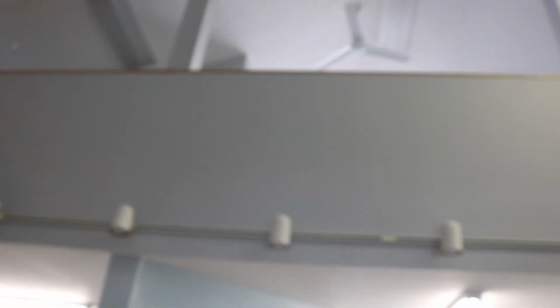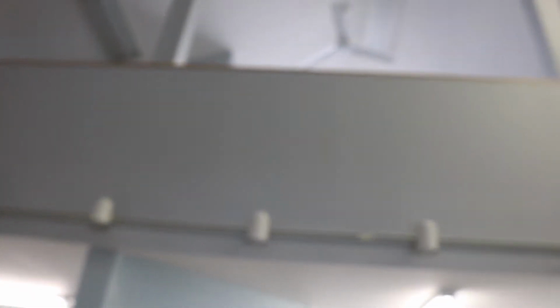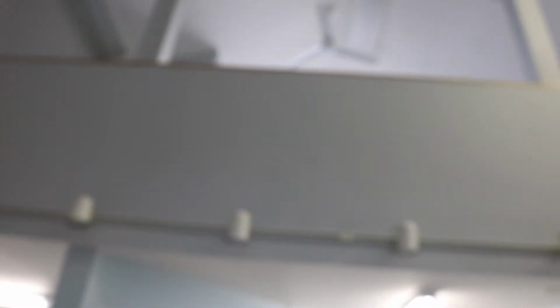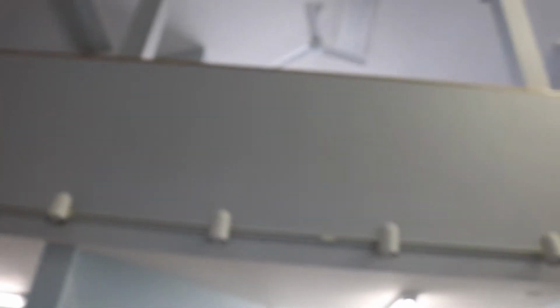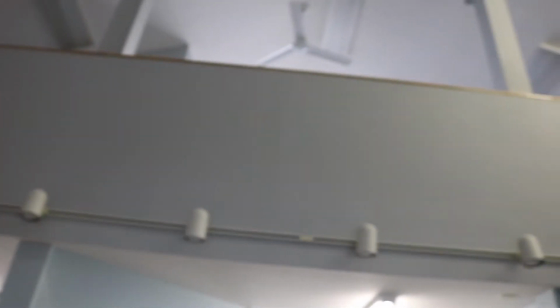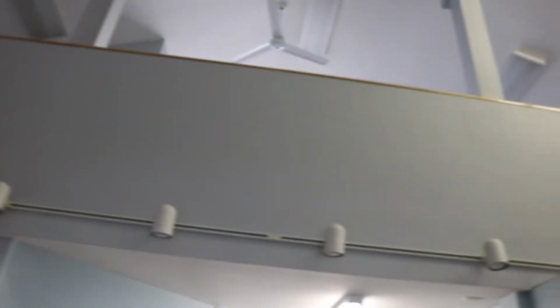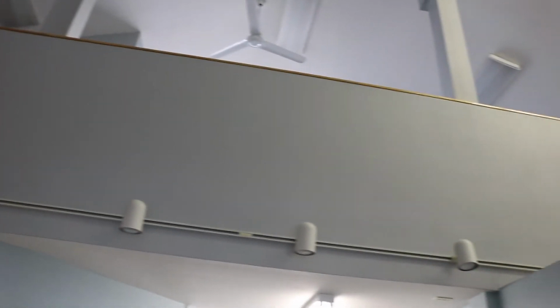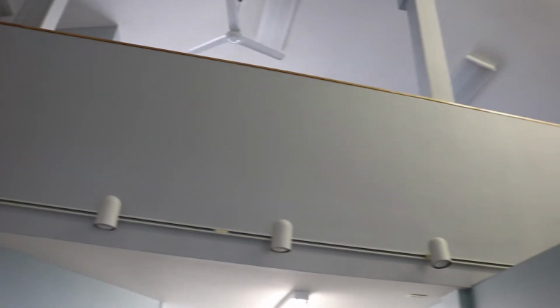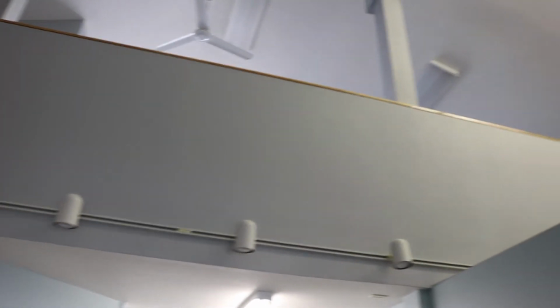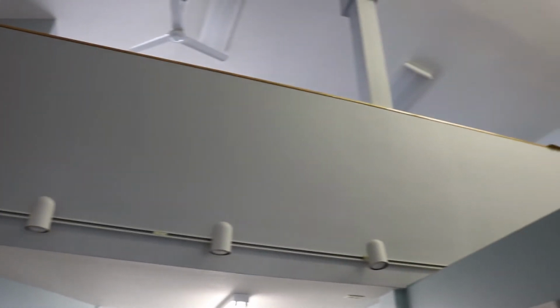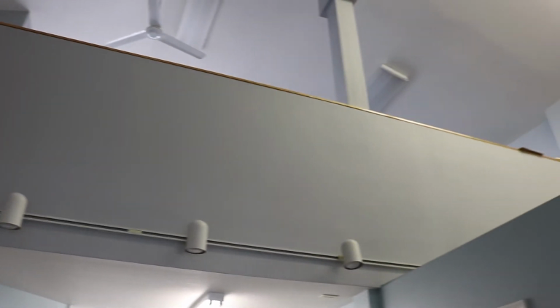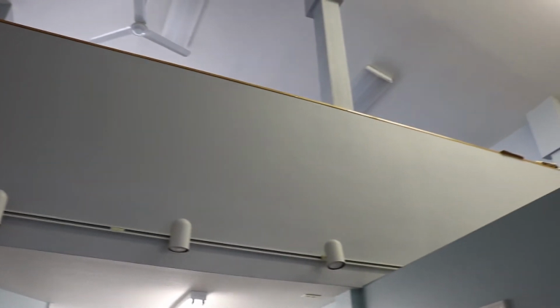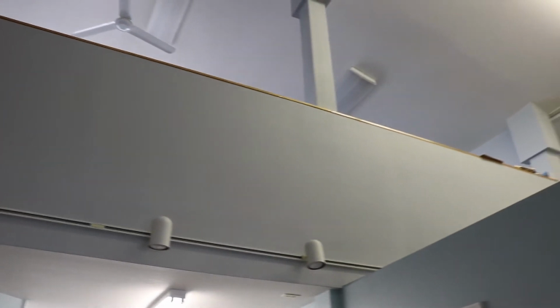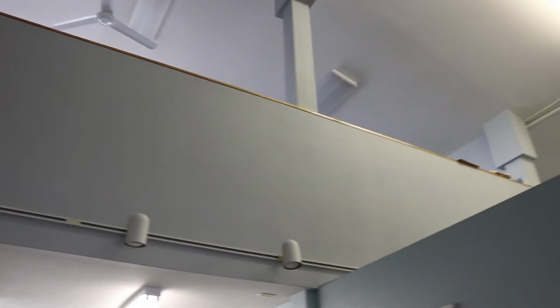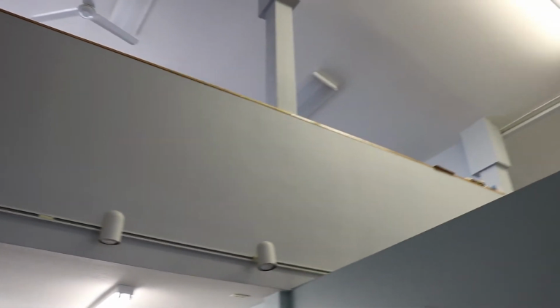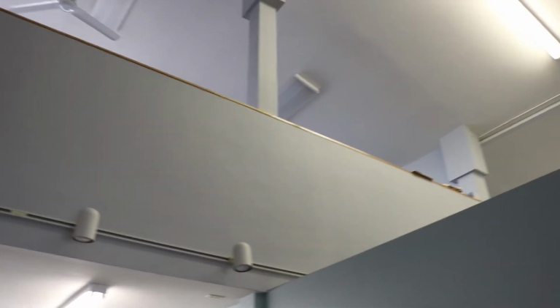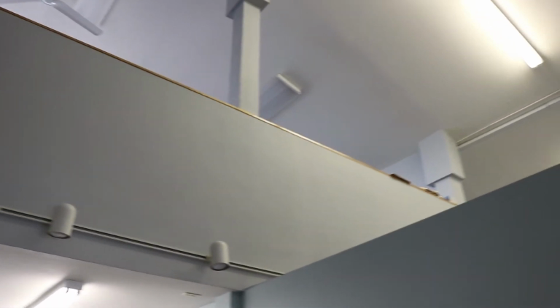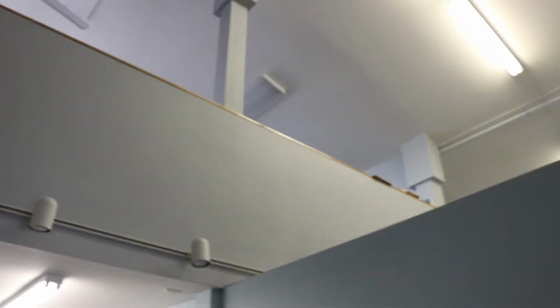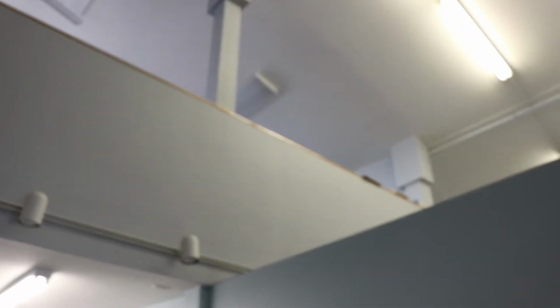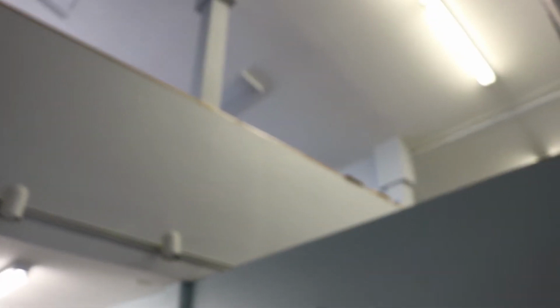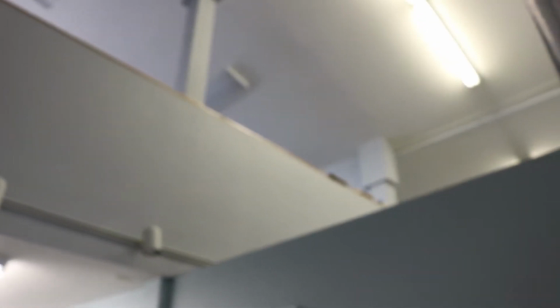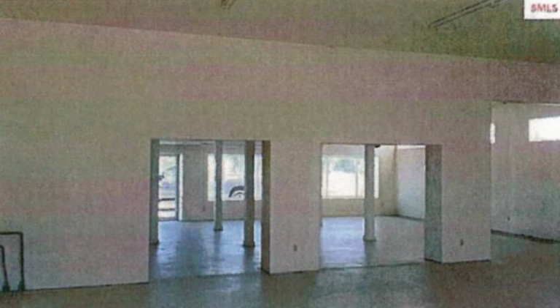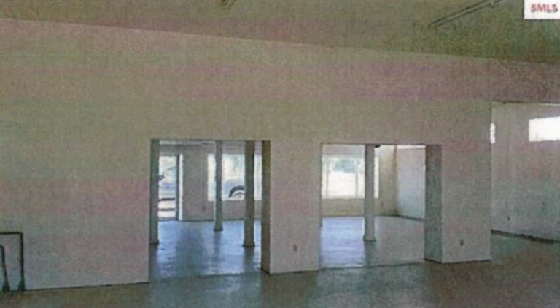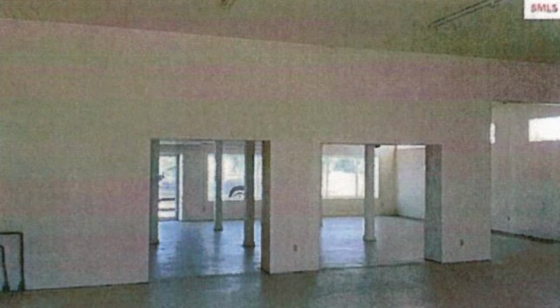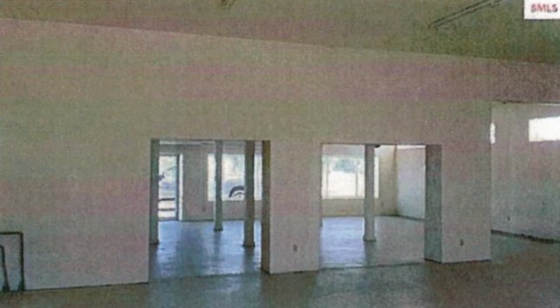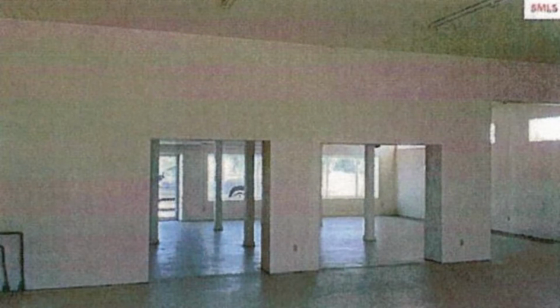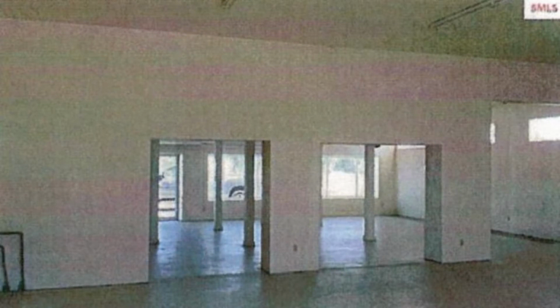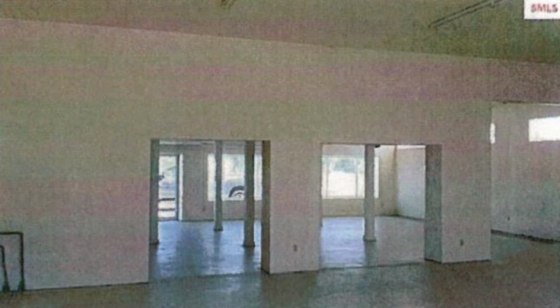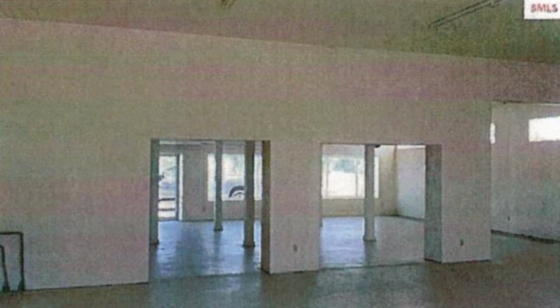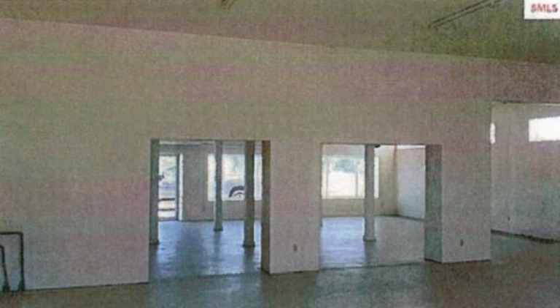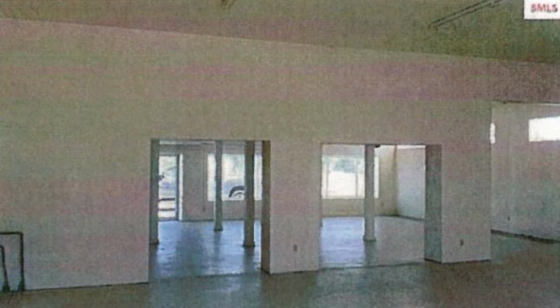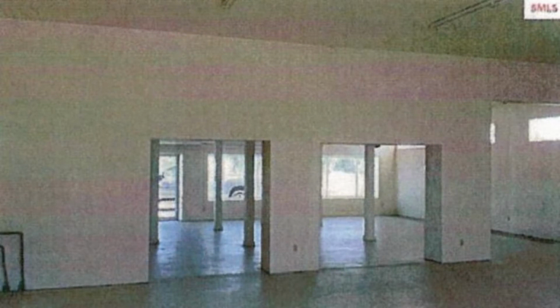As you can see, we've done a lot of renovations. If you've never been in the building before, here's a glimpse of what it used to look like.